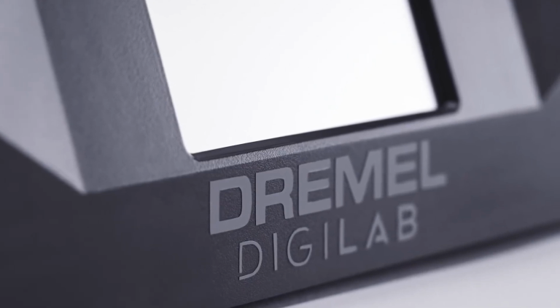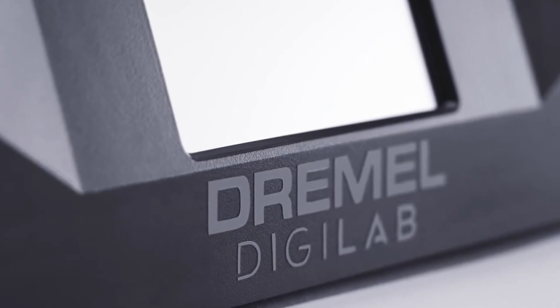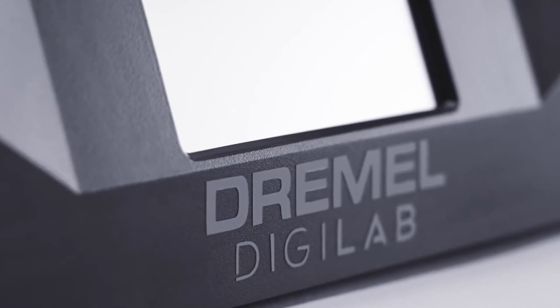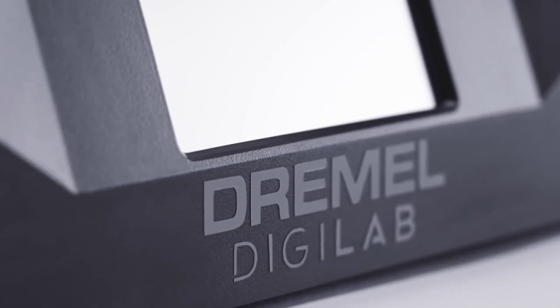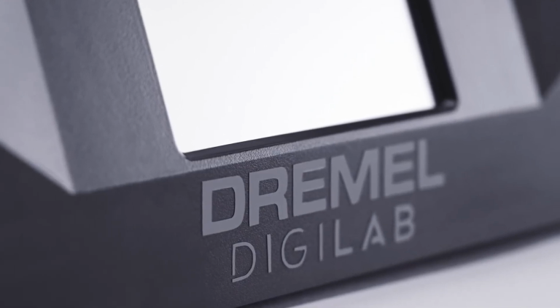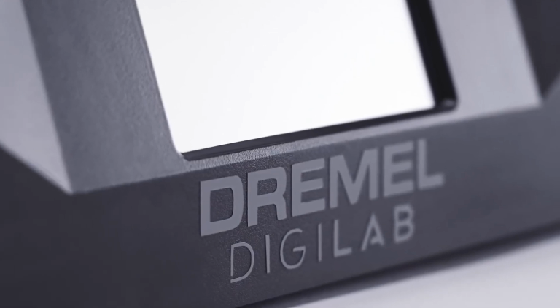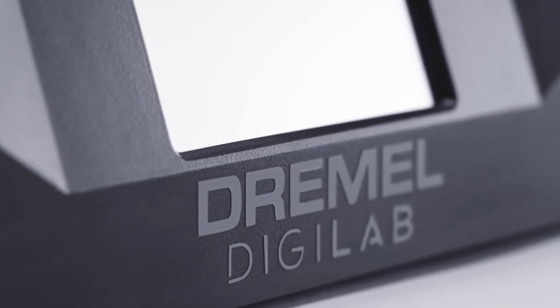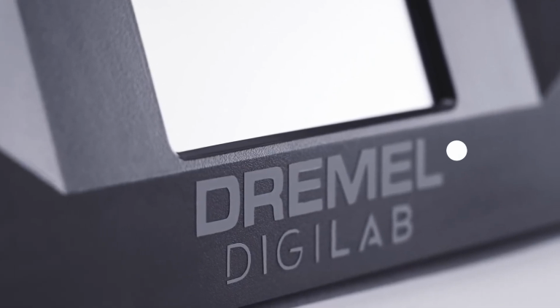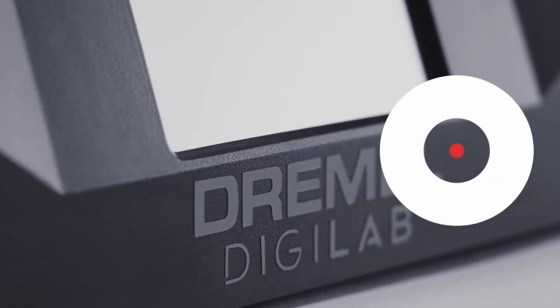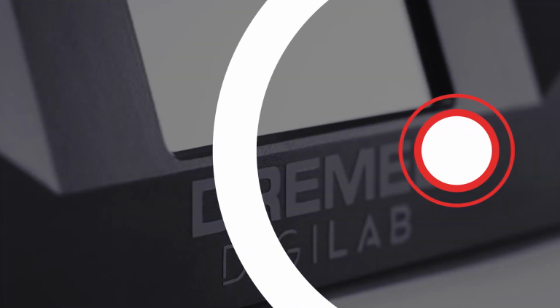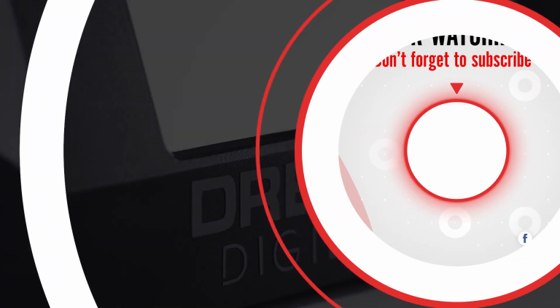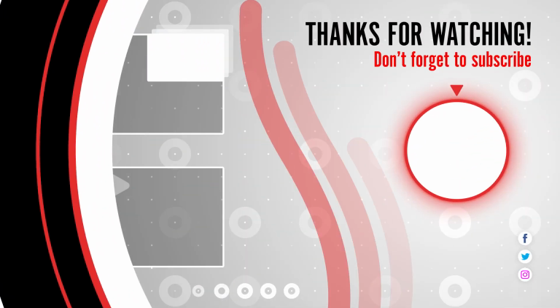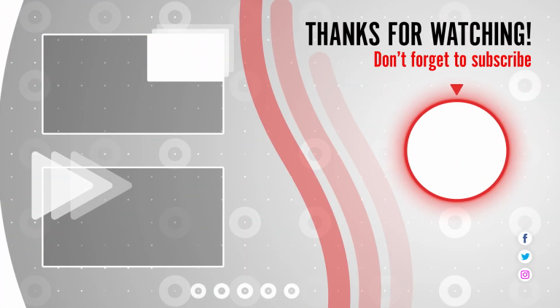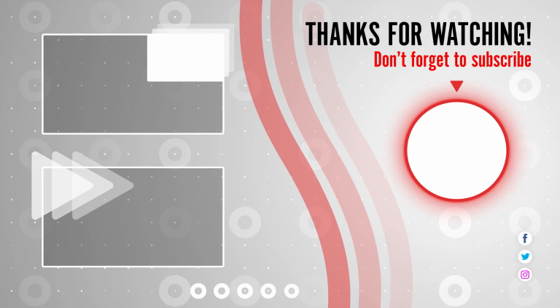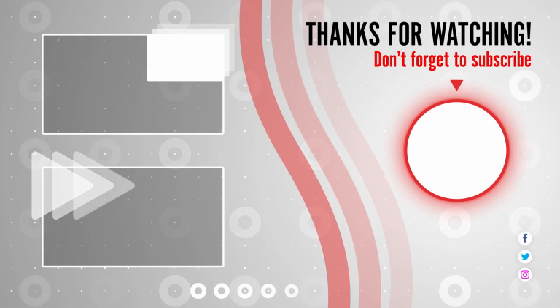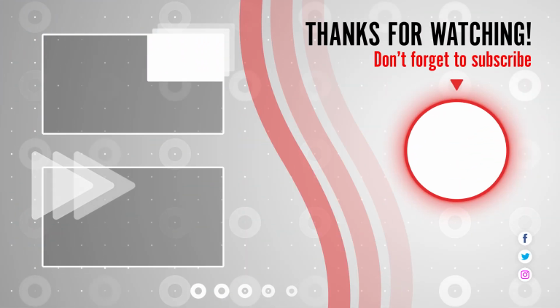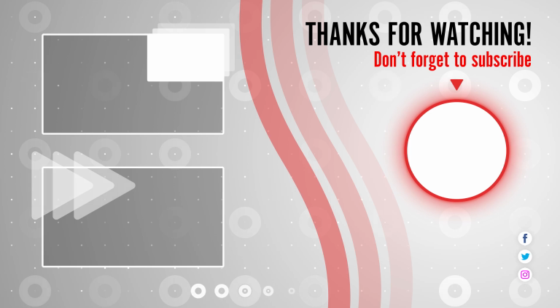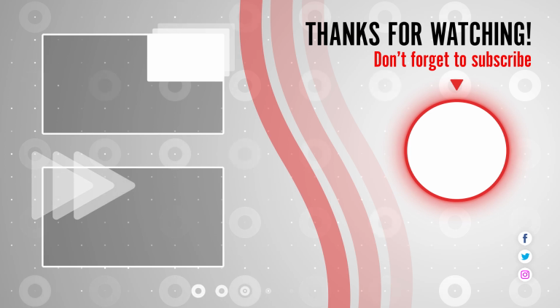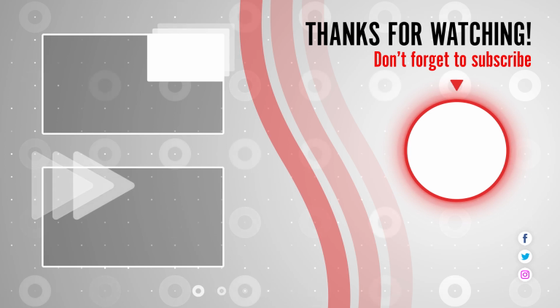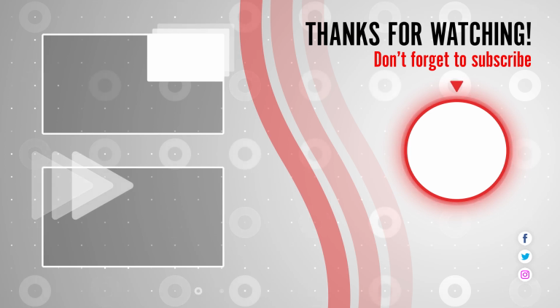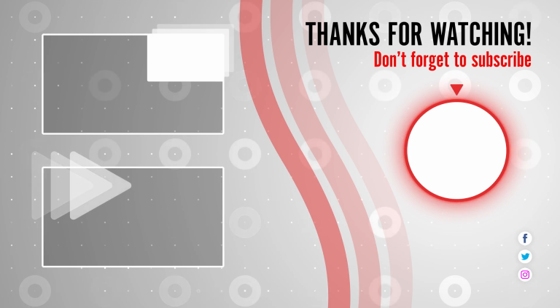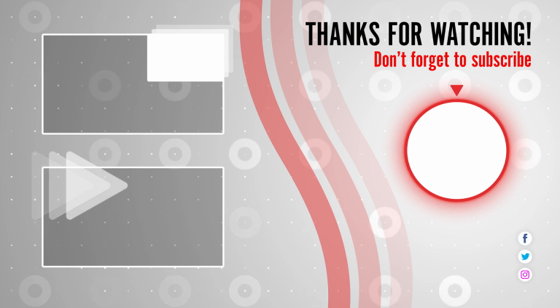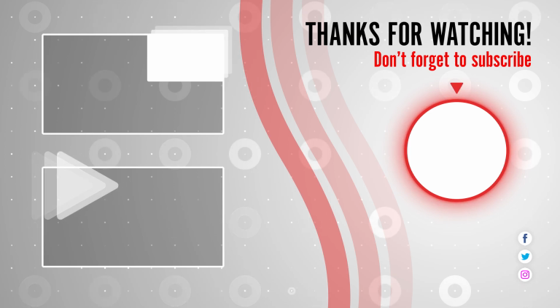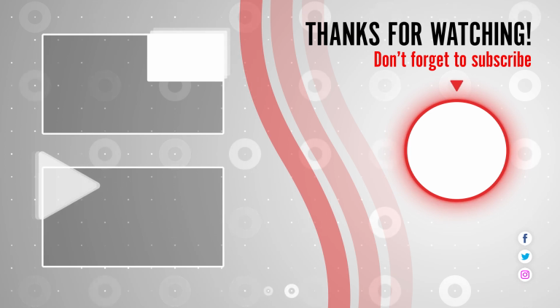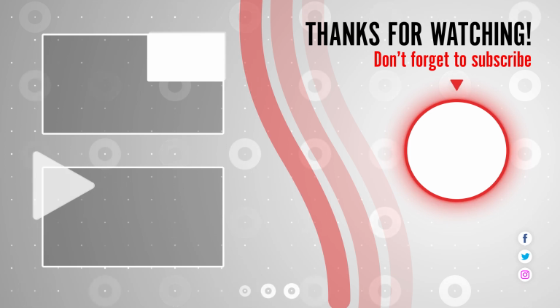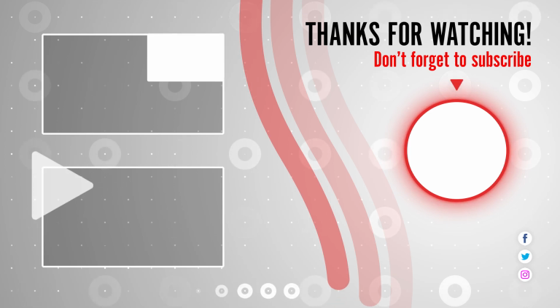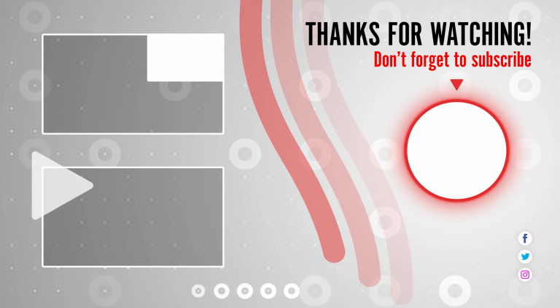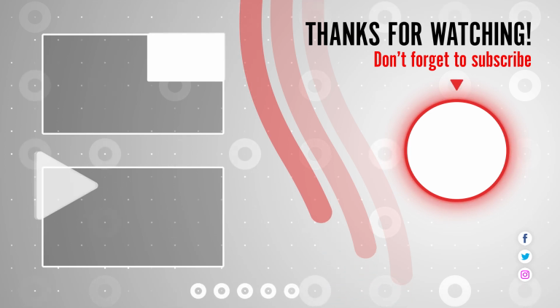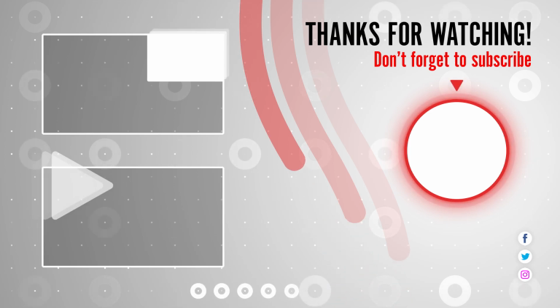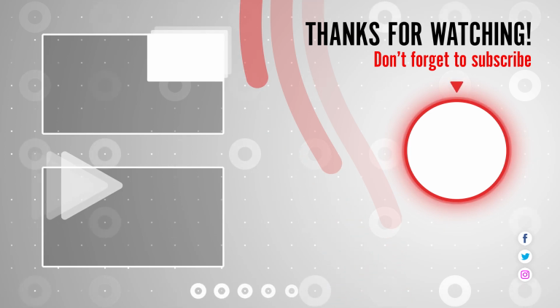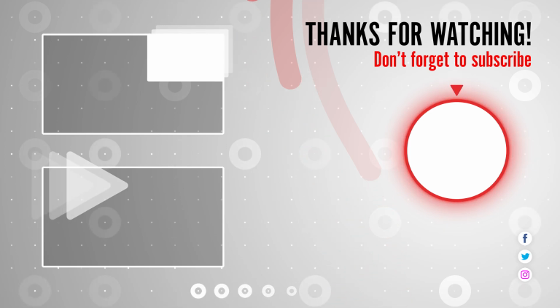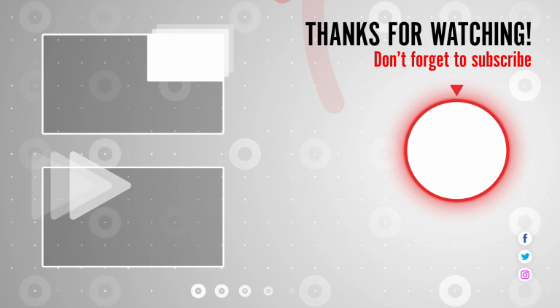That's all for now, thanks for watching, and I hope to see you all in the next video.